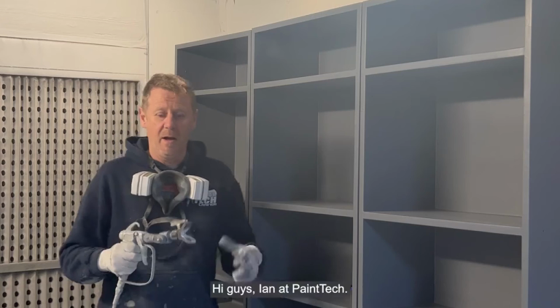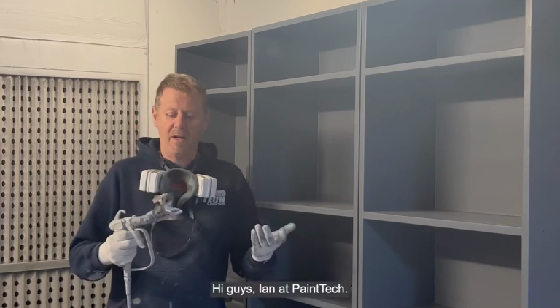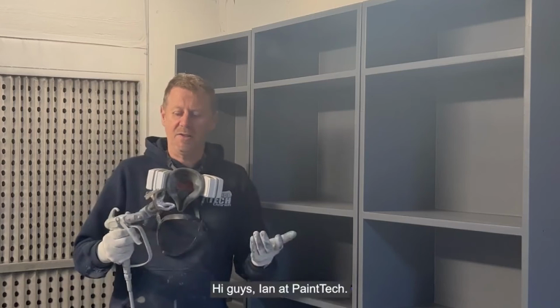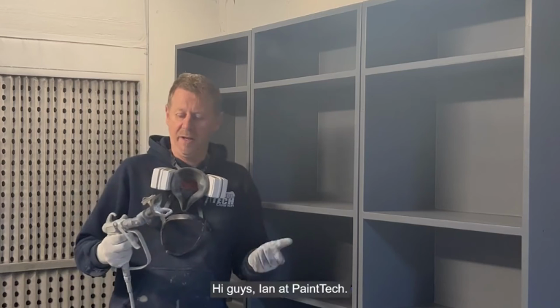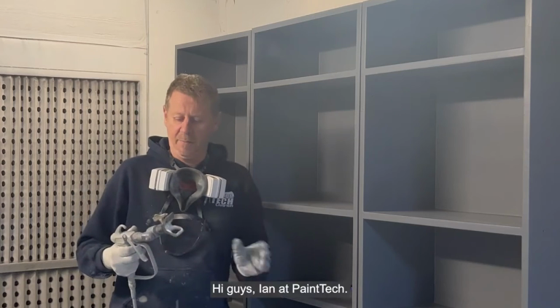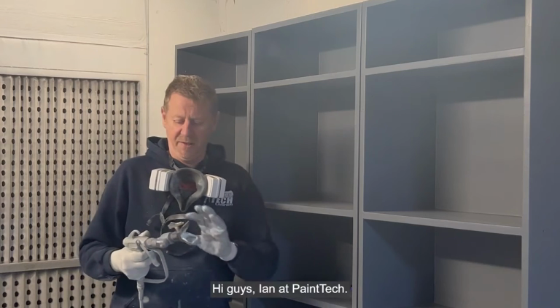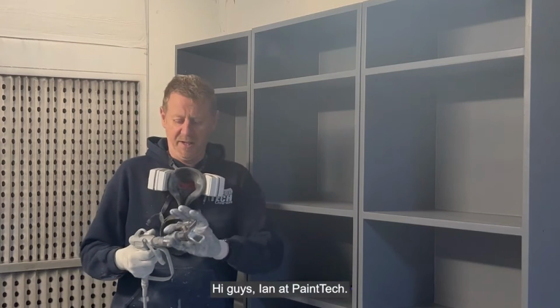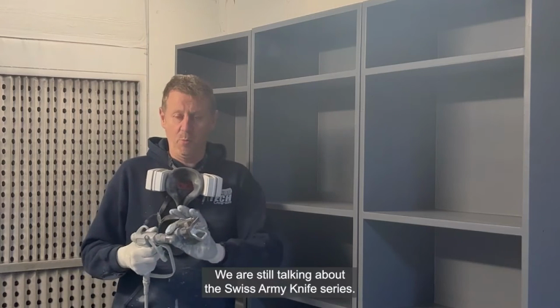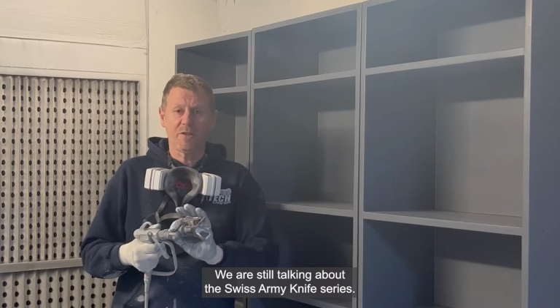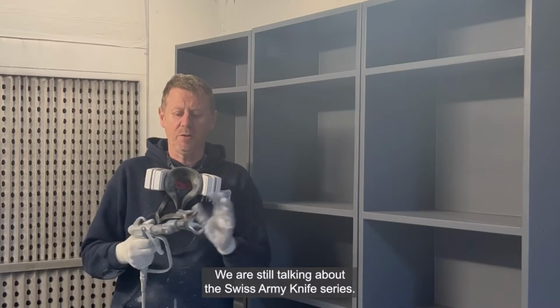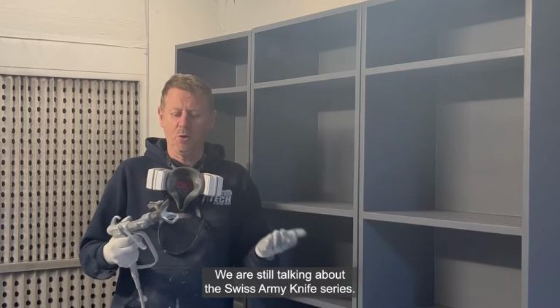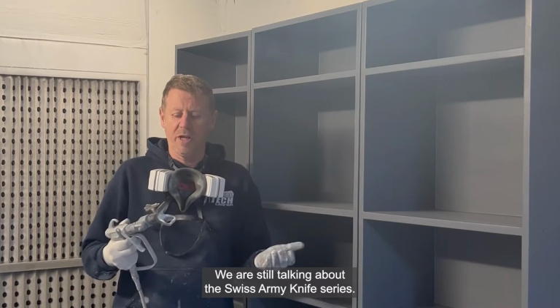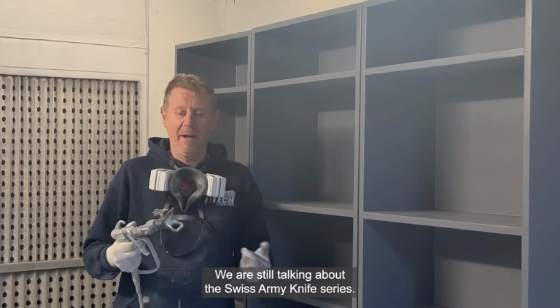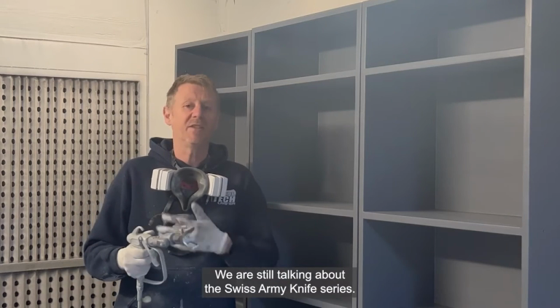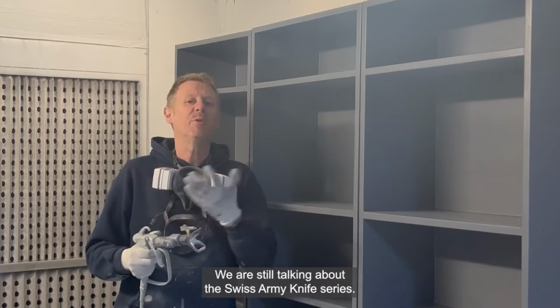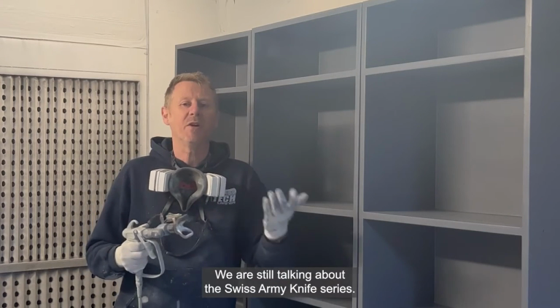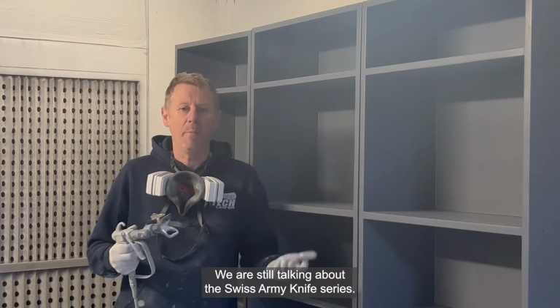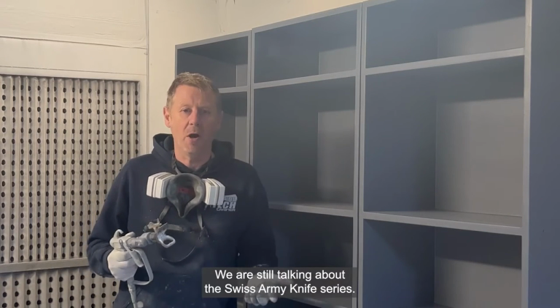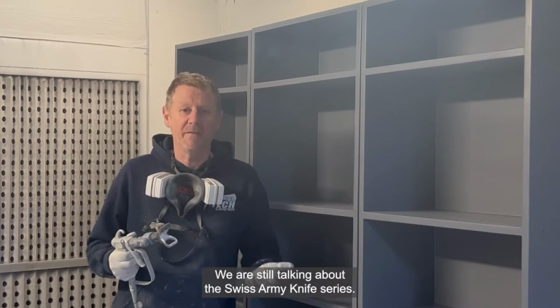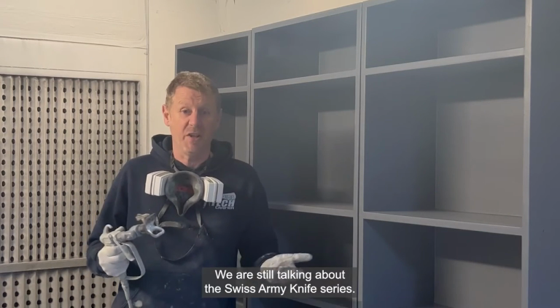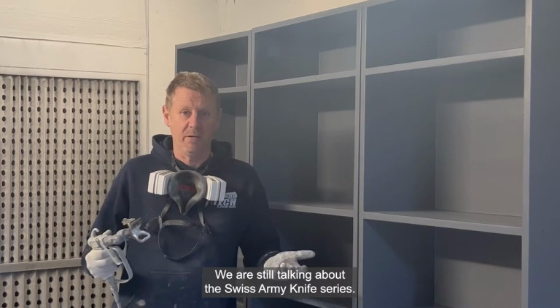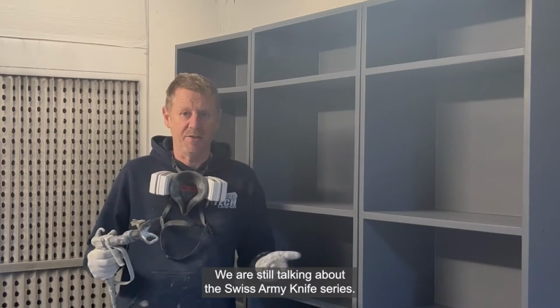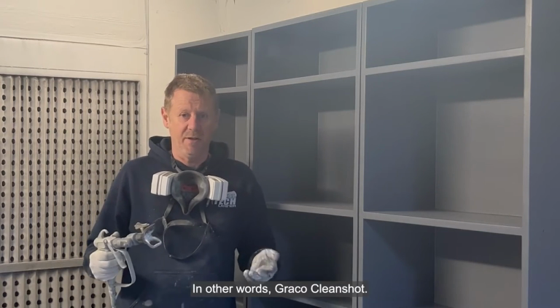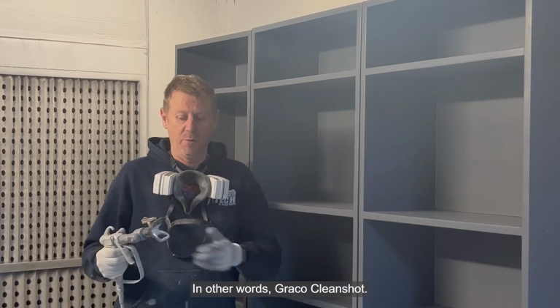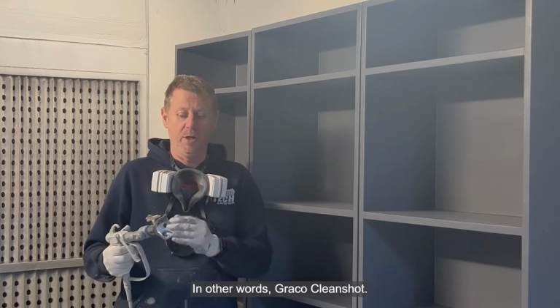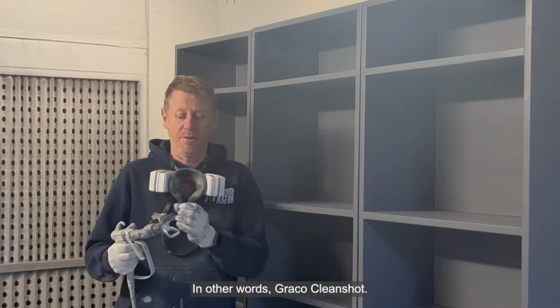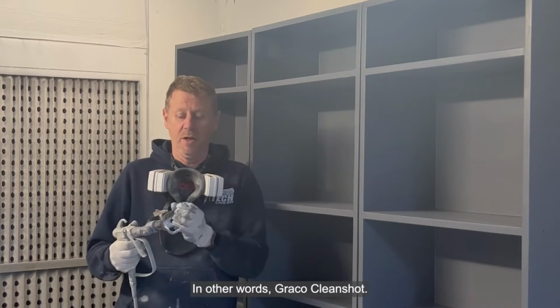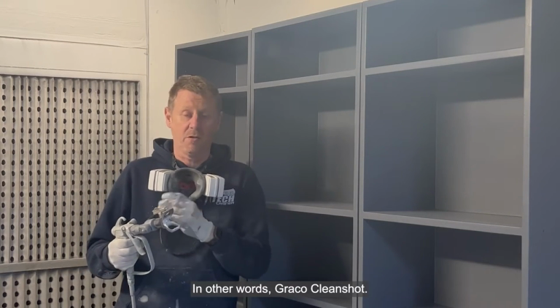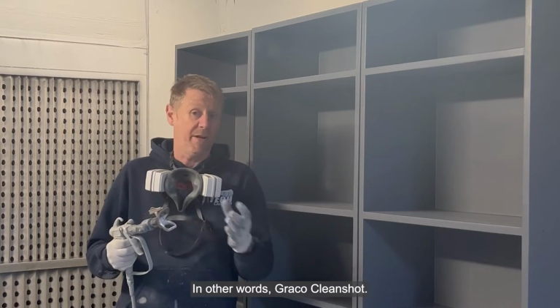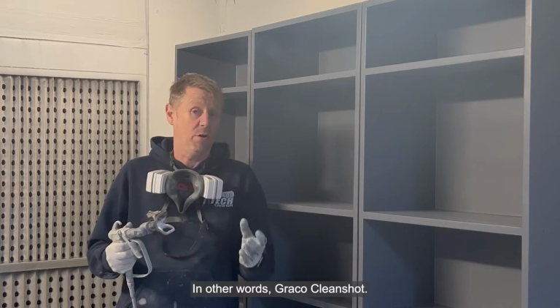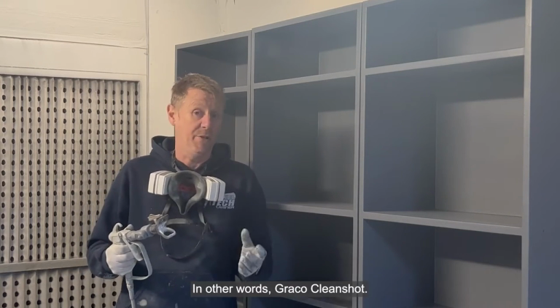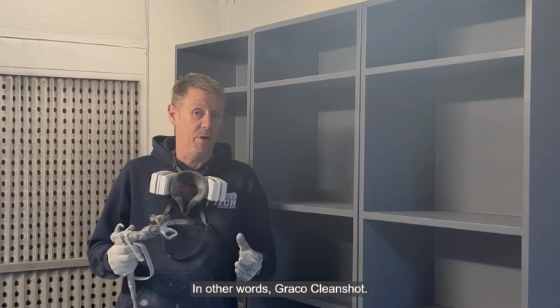Hi guys, we are still talking about the Swiss Almond Hive series — in other words, Gregor Cleanshot.